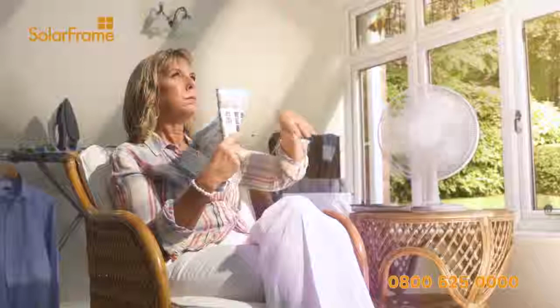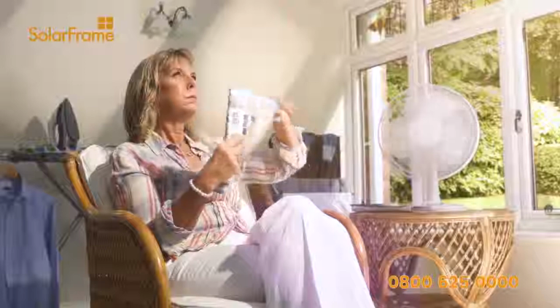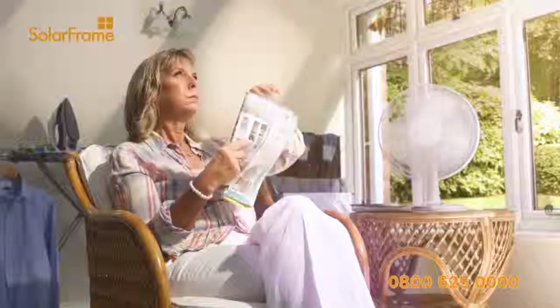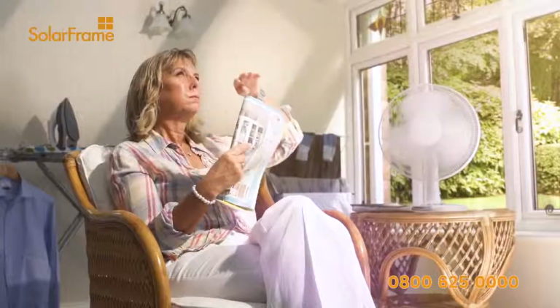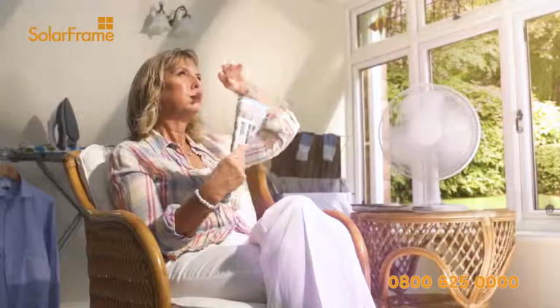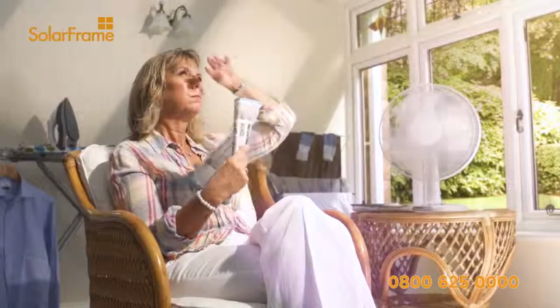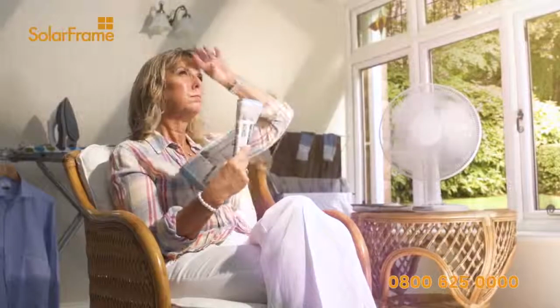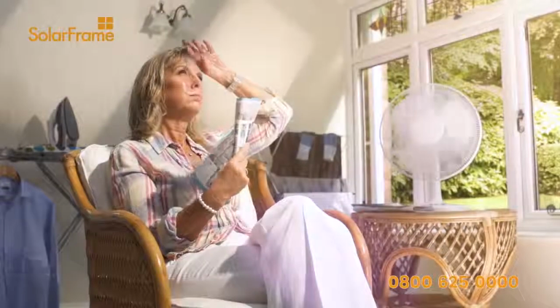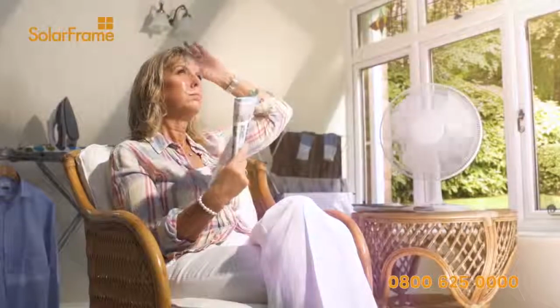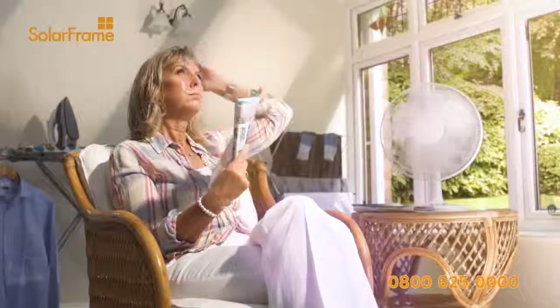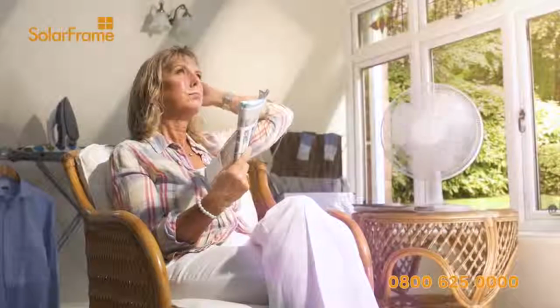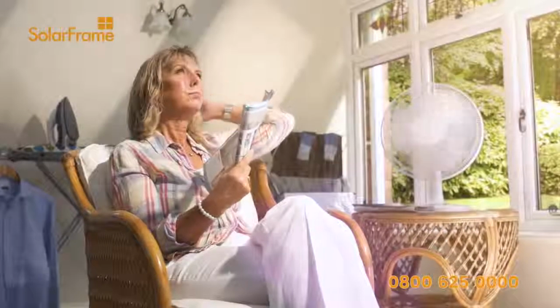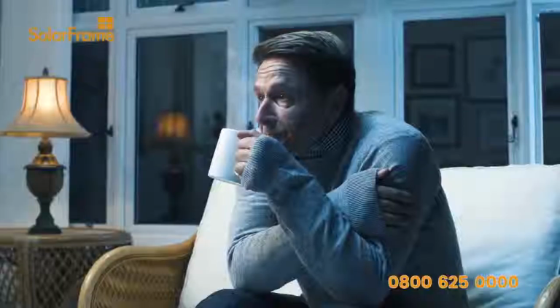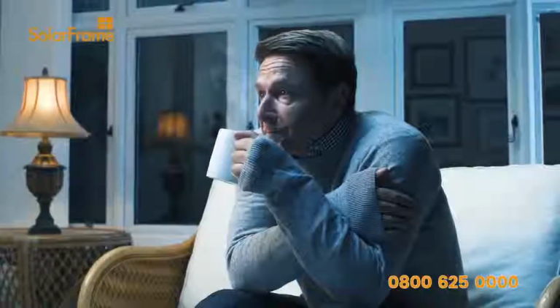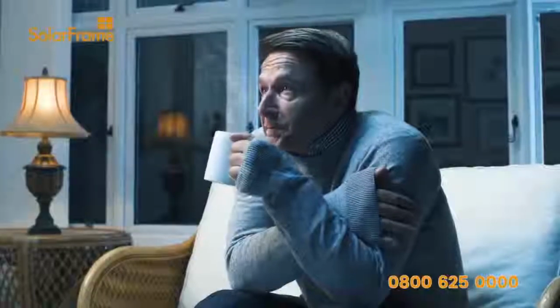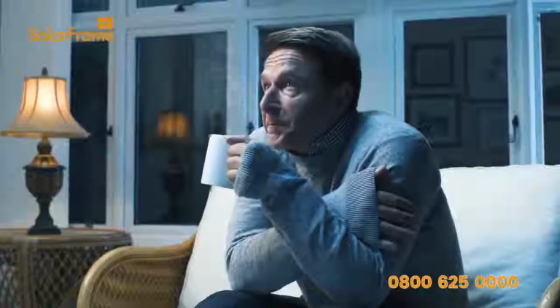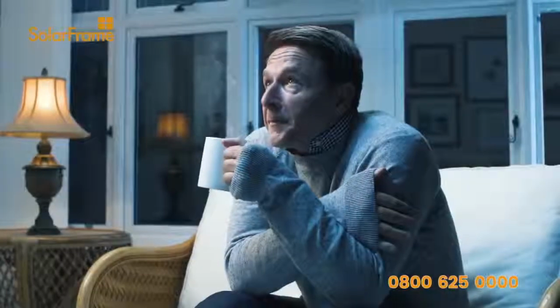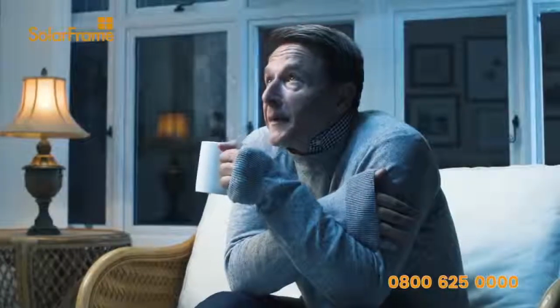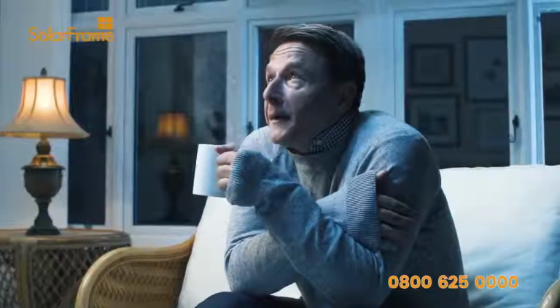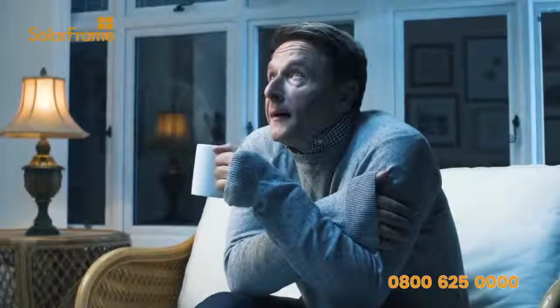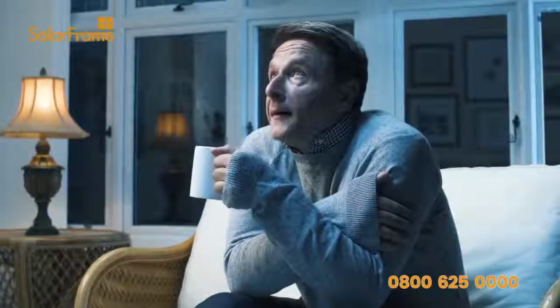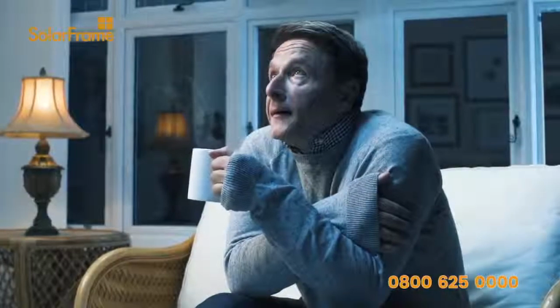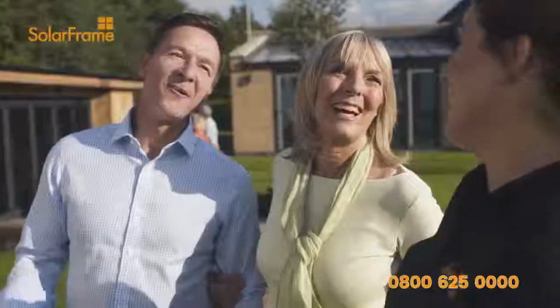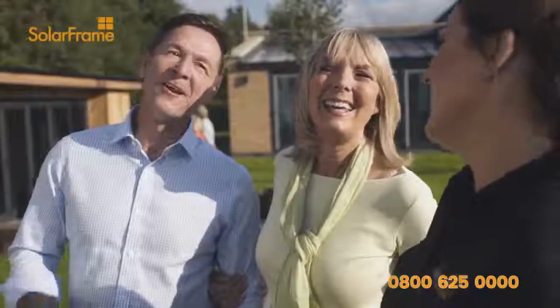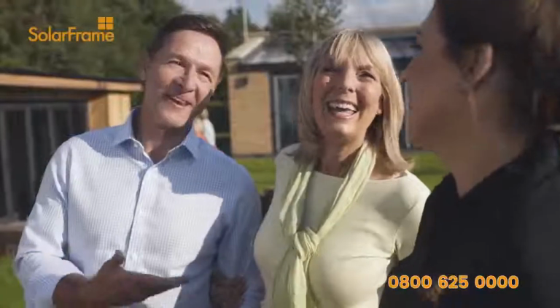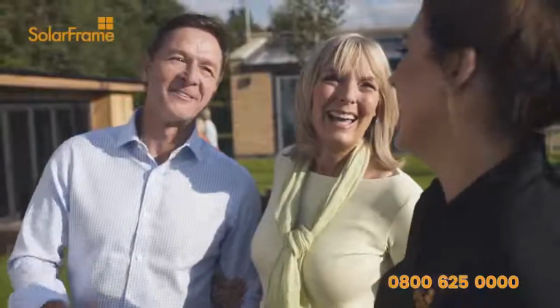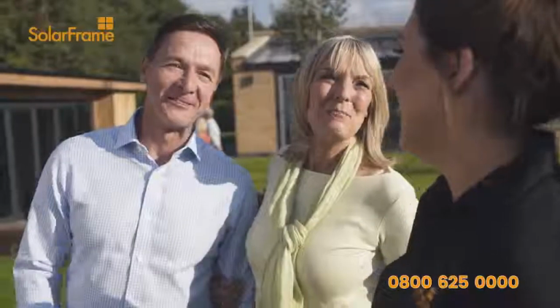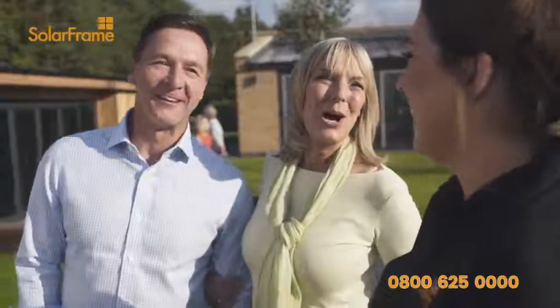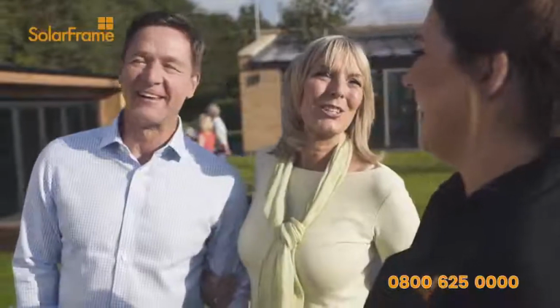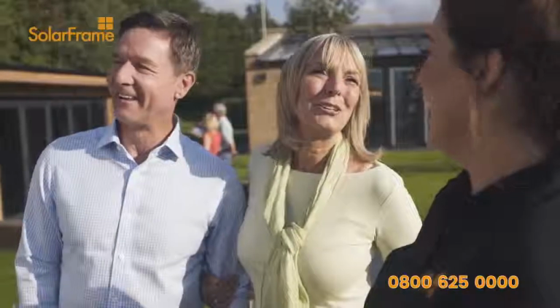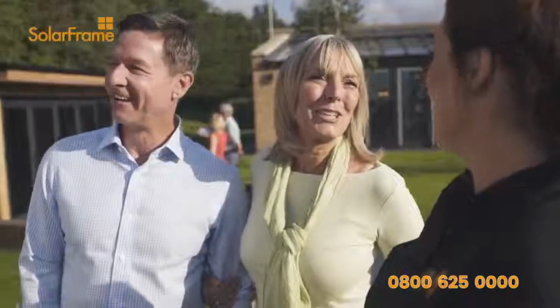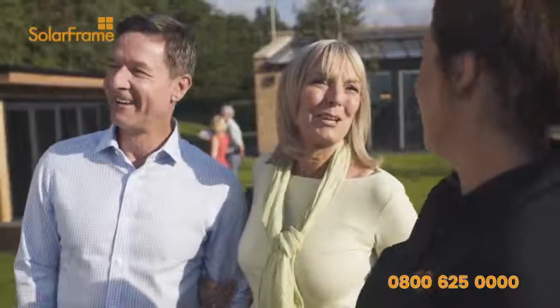Is your conservatory too hot in summer, yet too cold in winter? At SolarFrame, we have the solution.